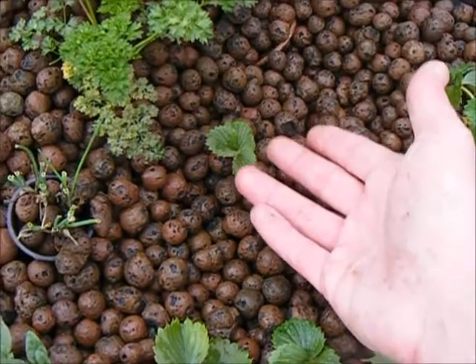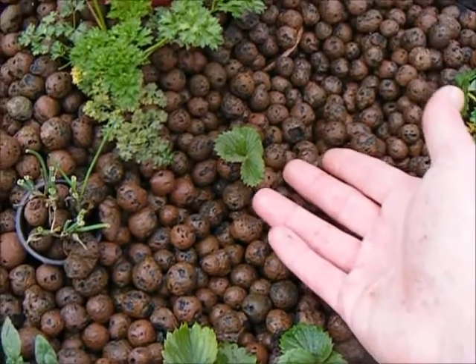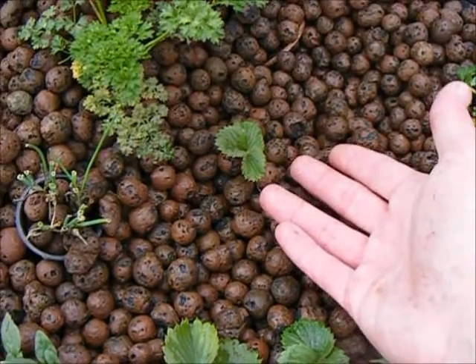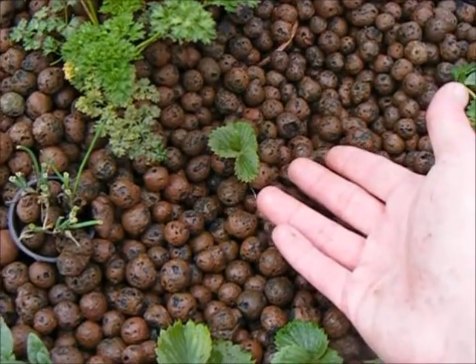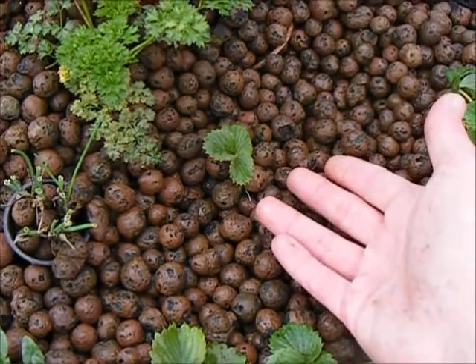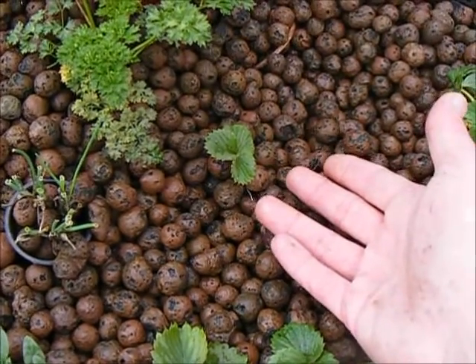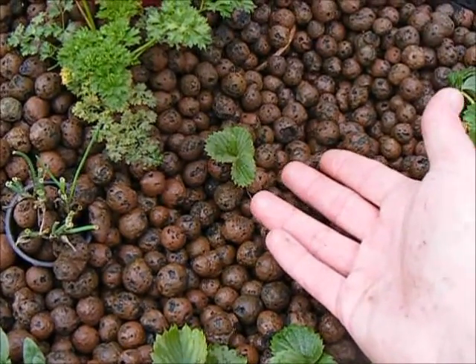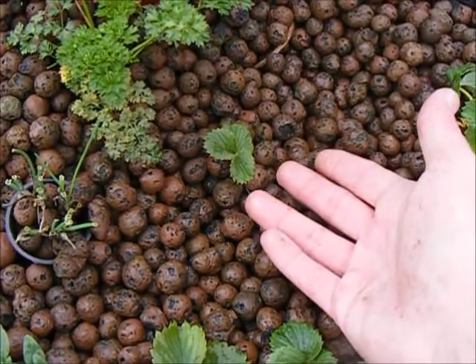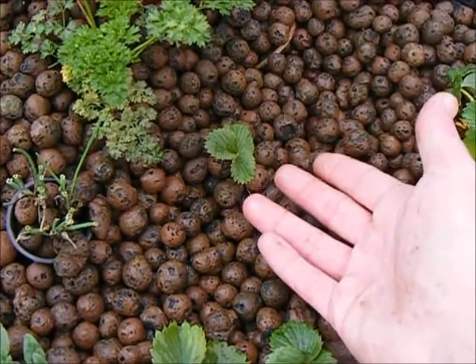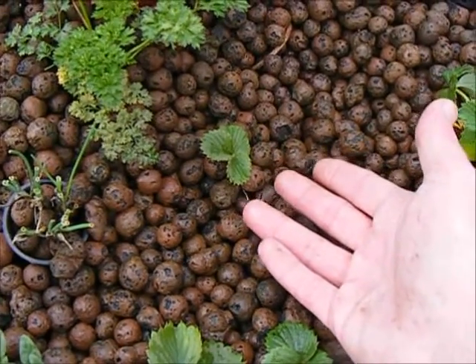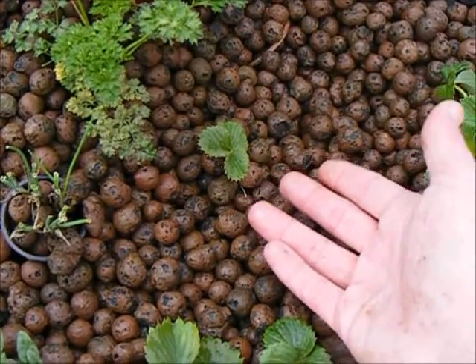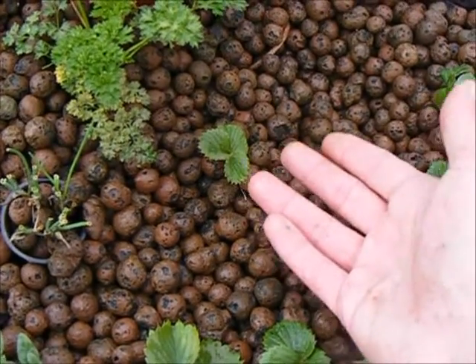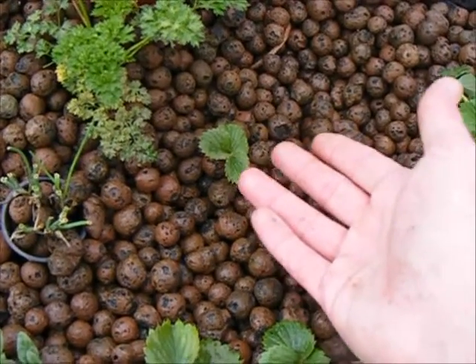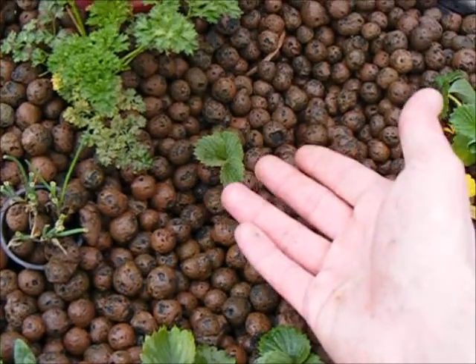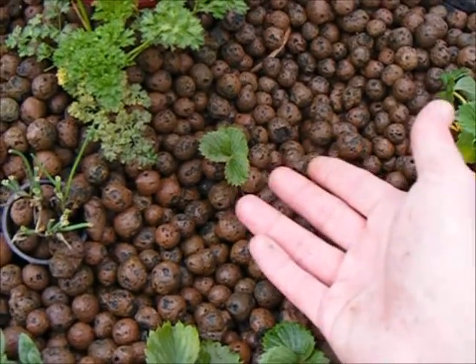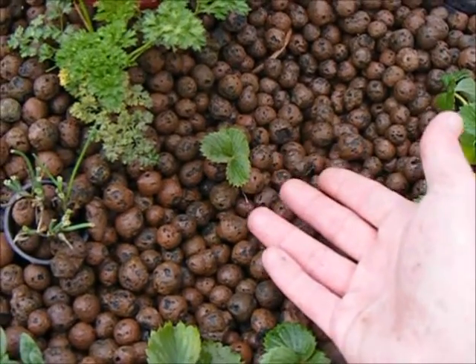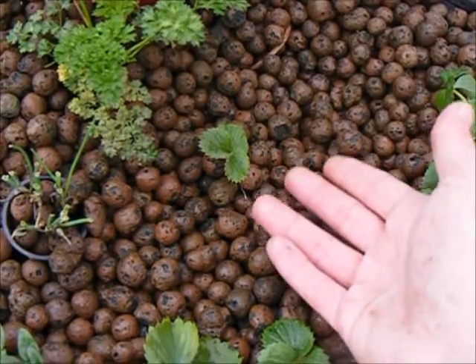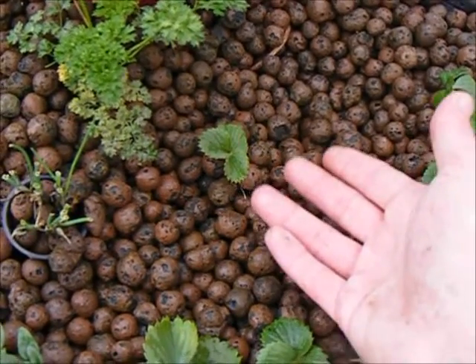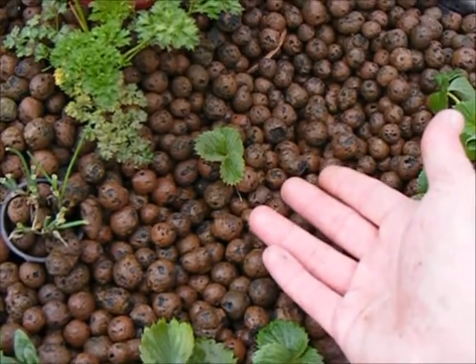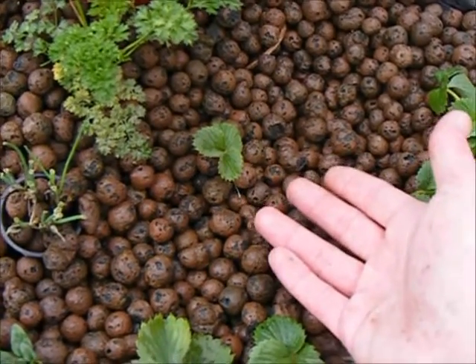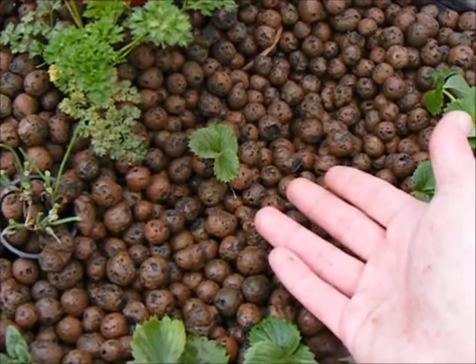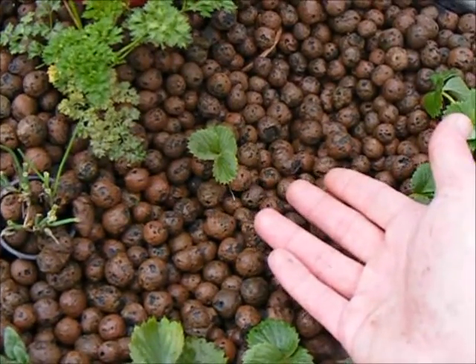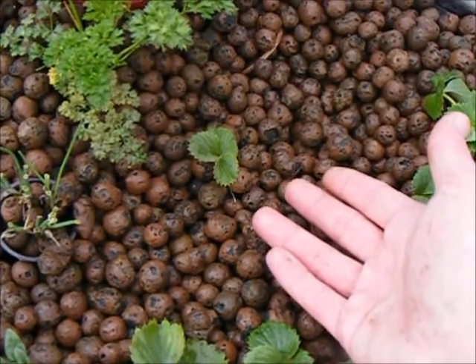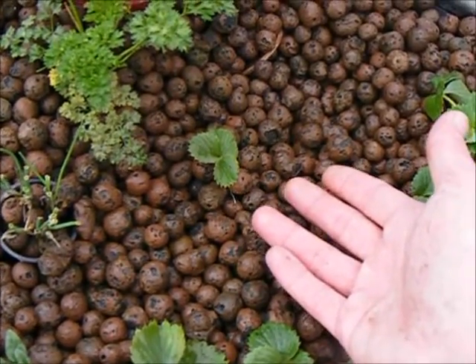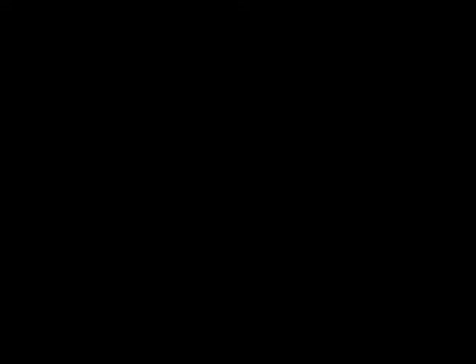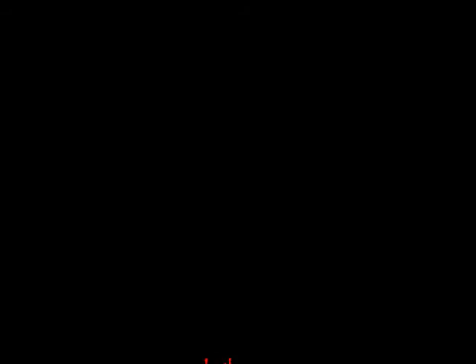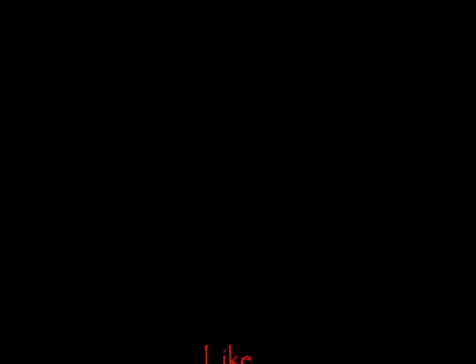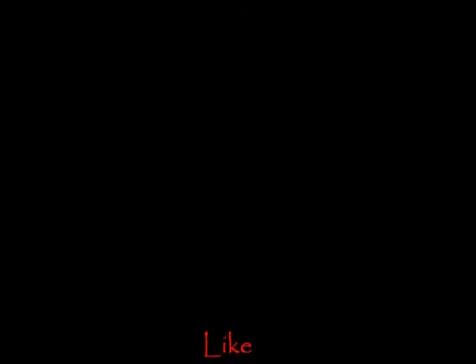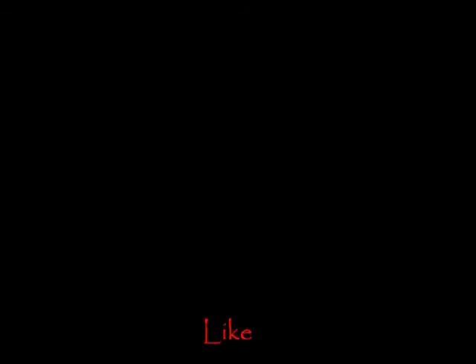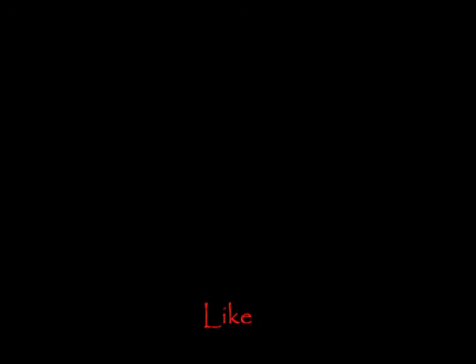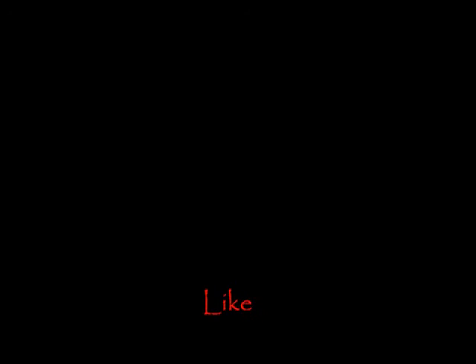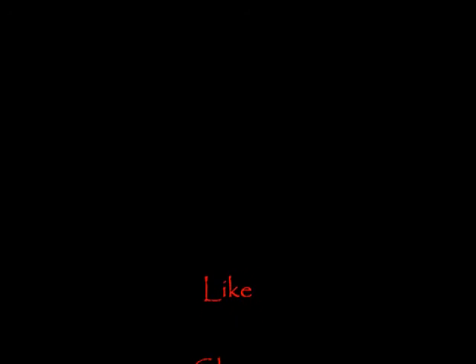Thanks for watching. Happy gardening, and have yourselves a great day. Cheers!